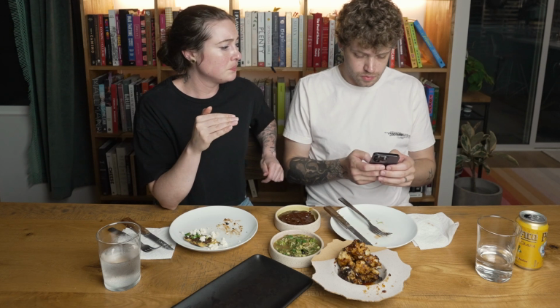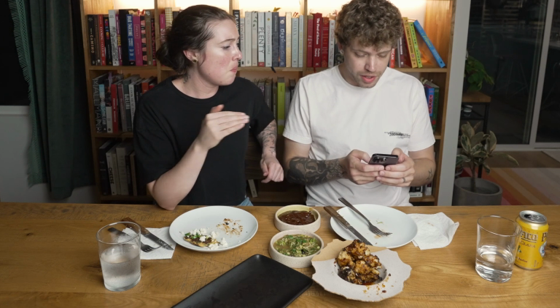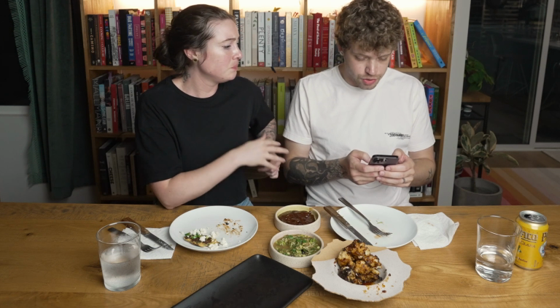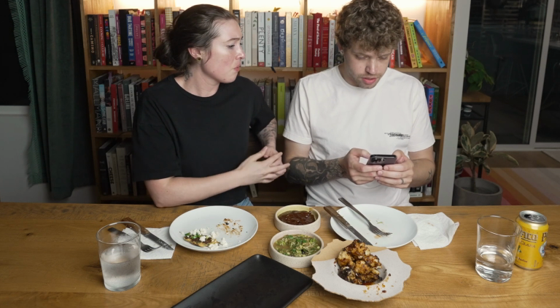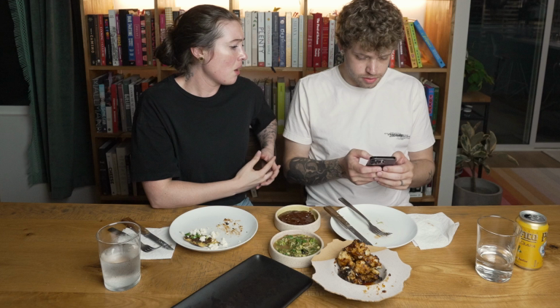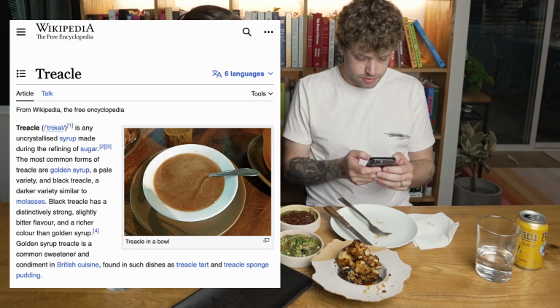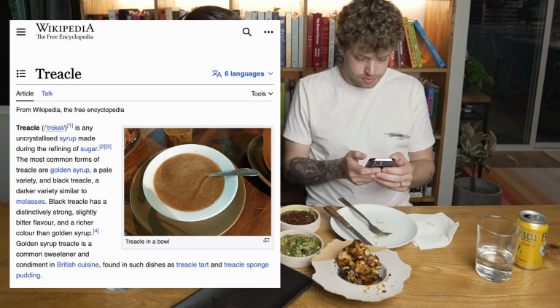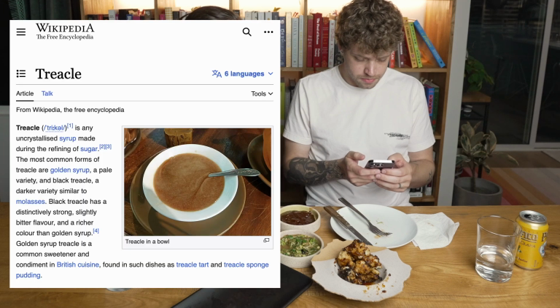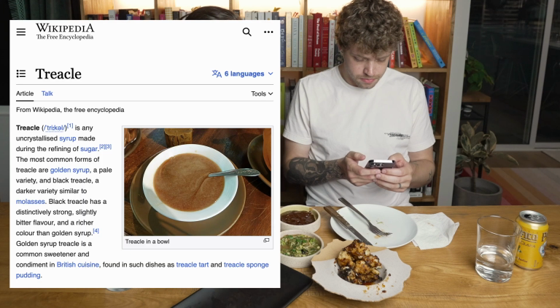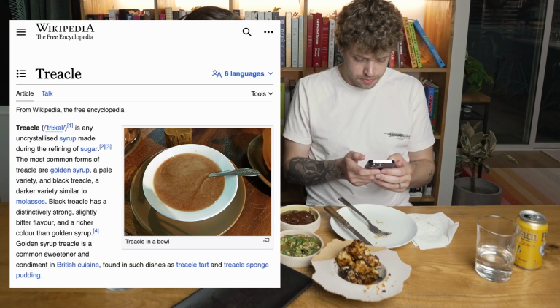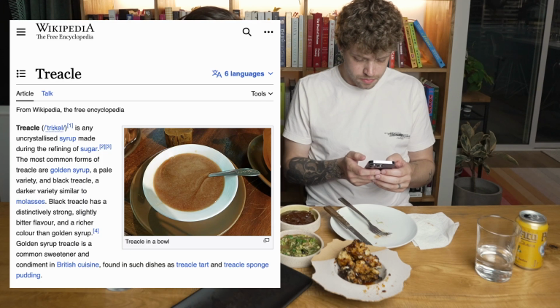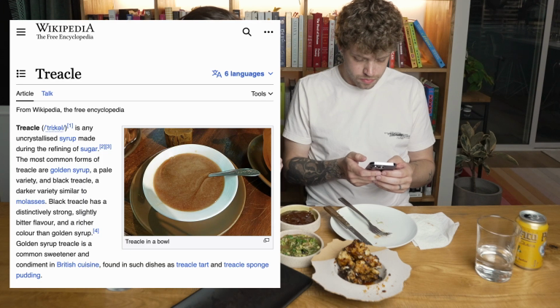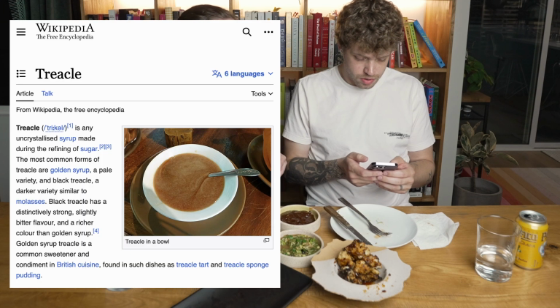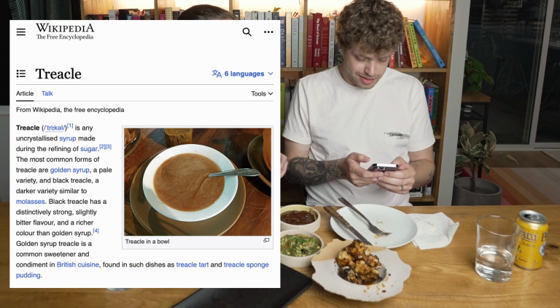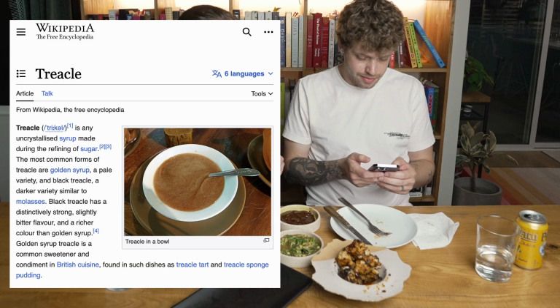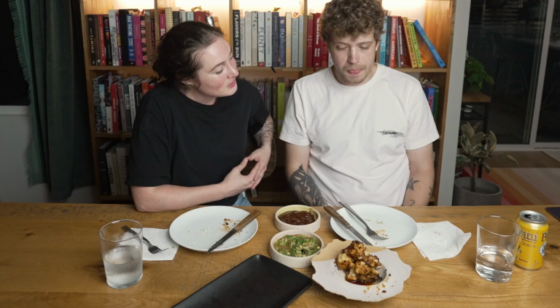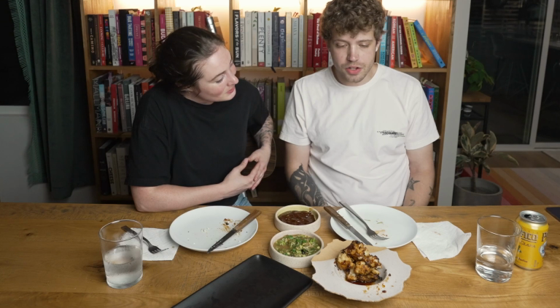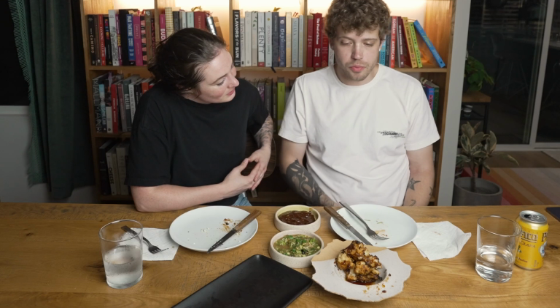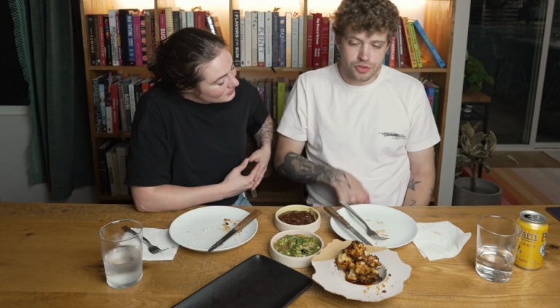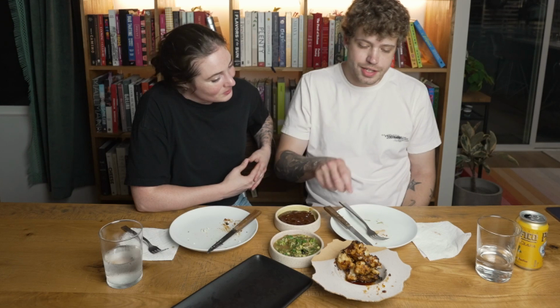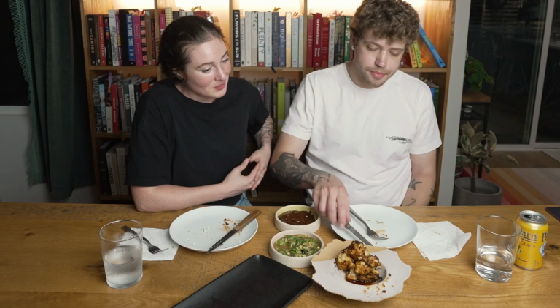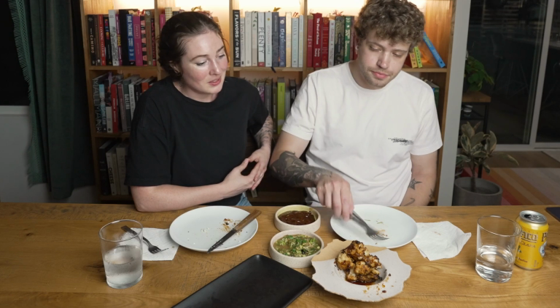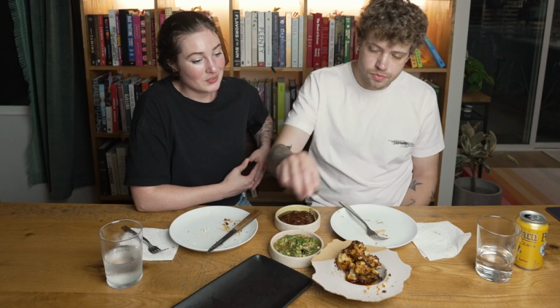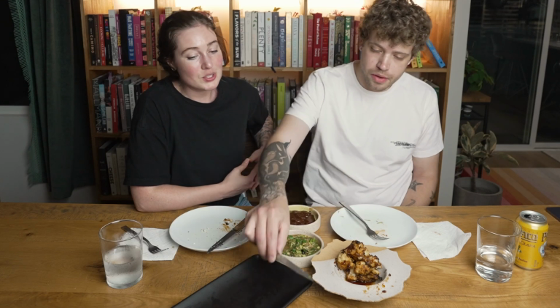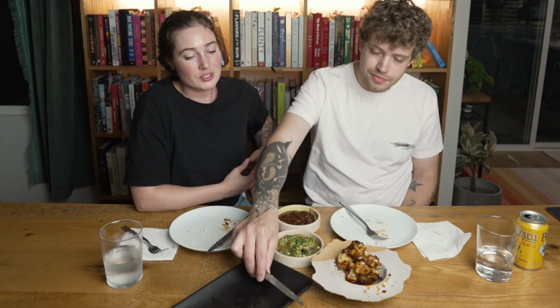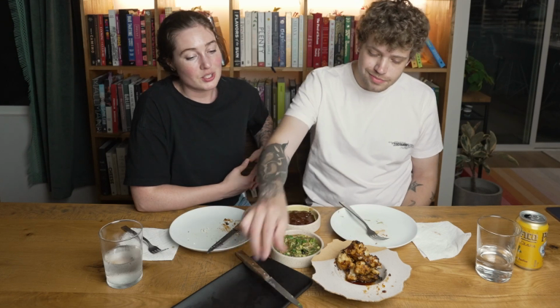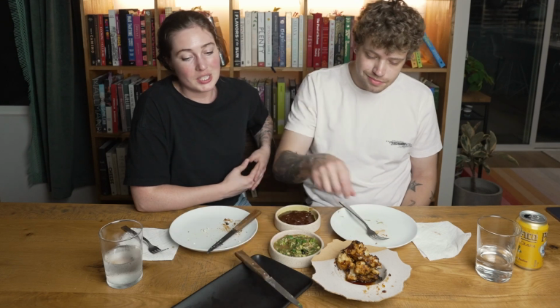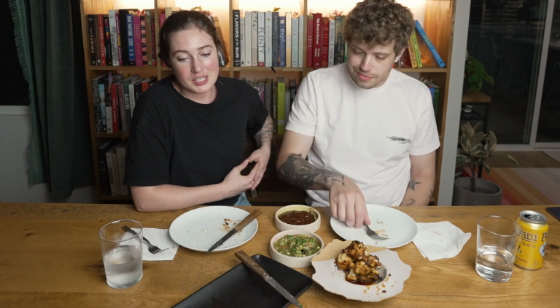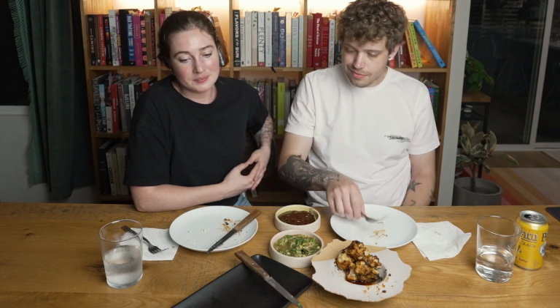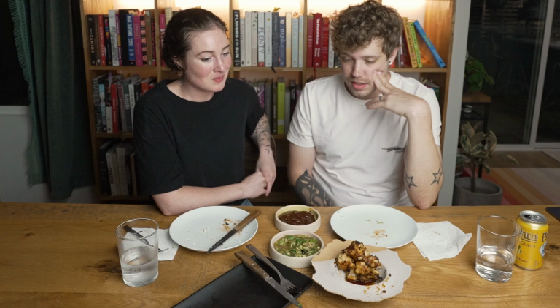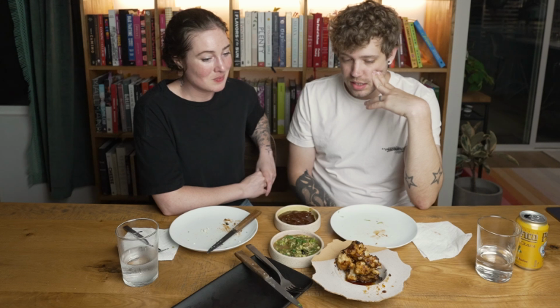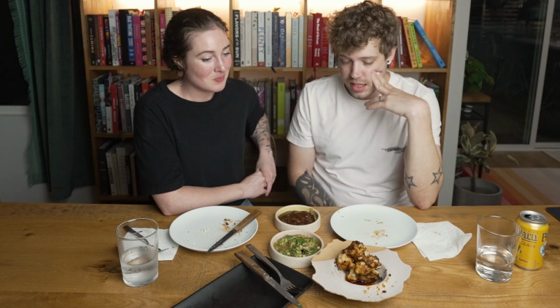What is treacle? It's like a molasses. I could go for more of those cakes — those cakes are so tasty.